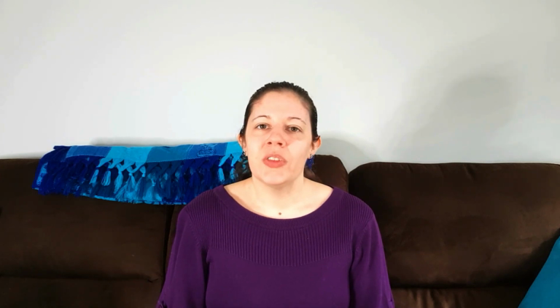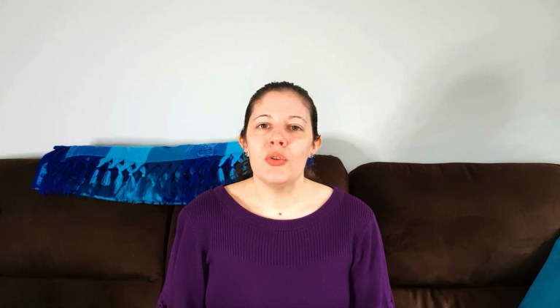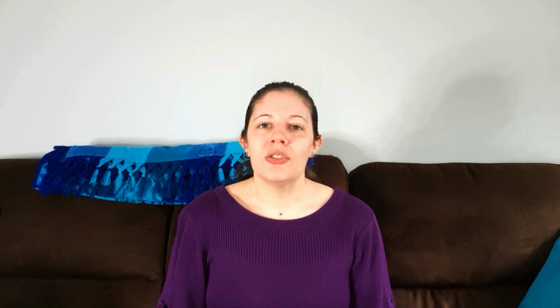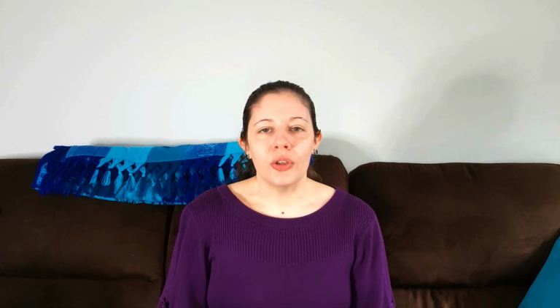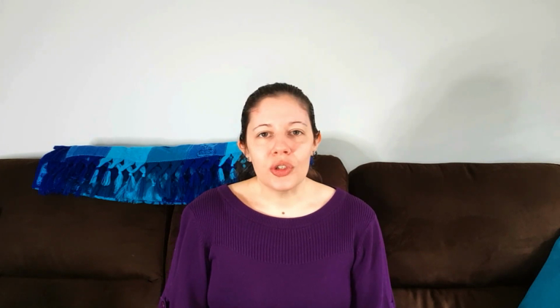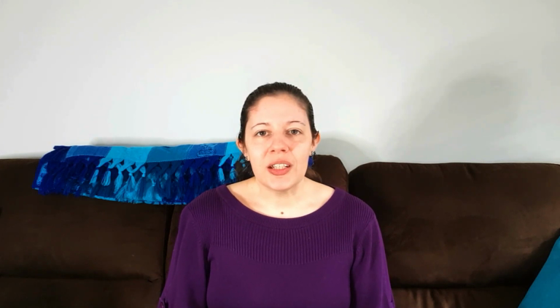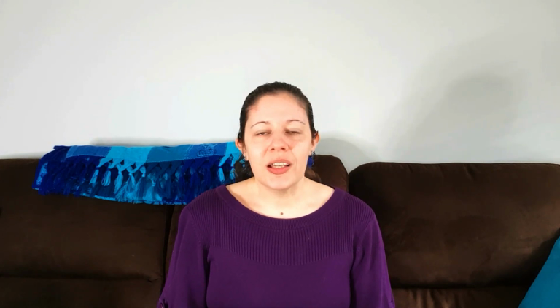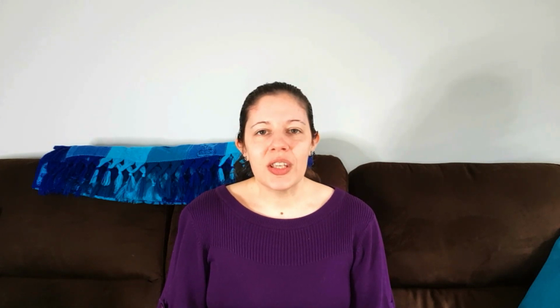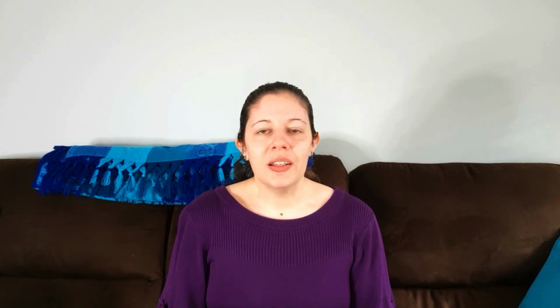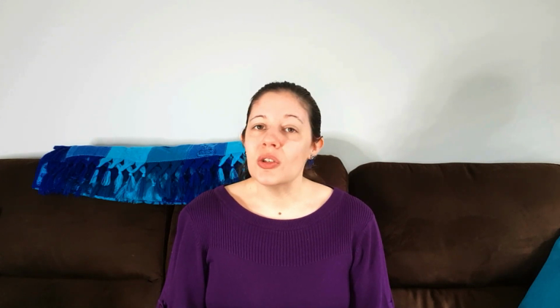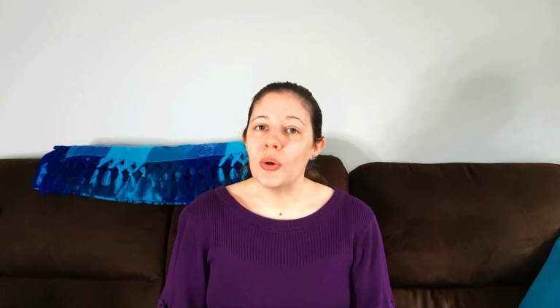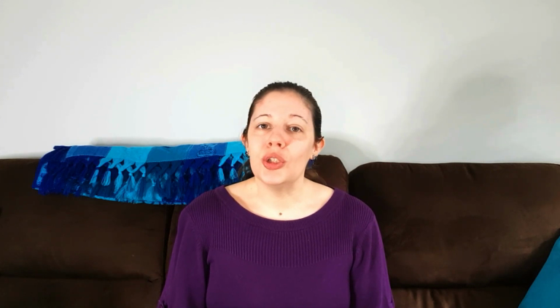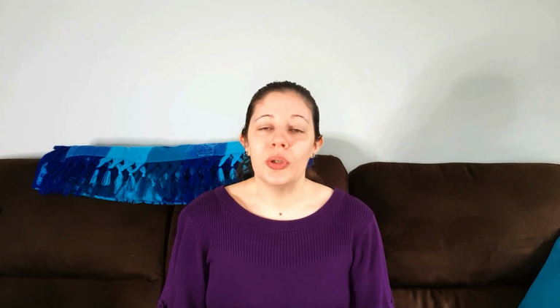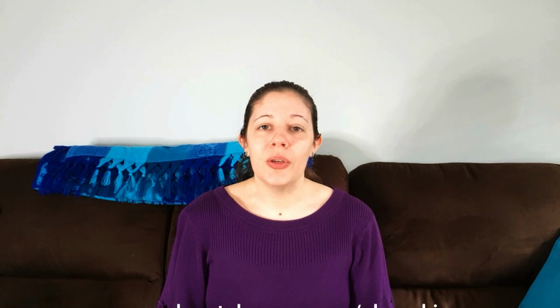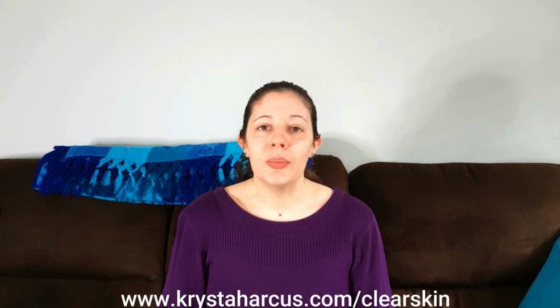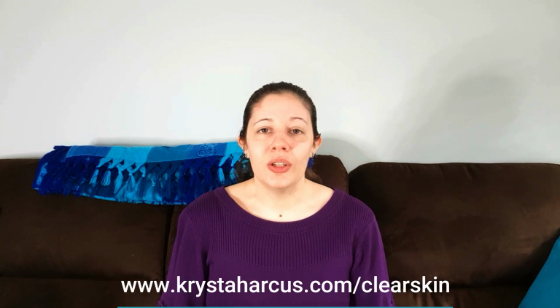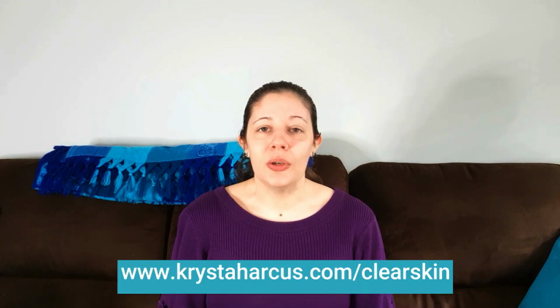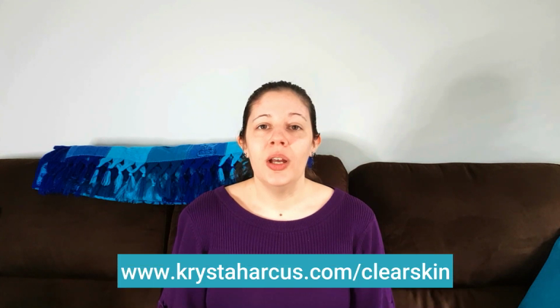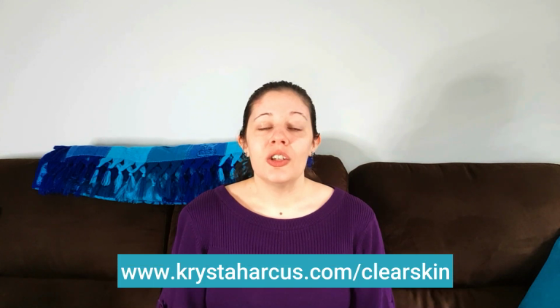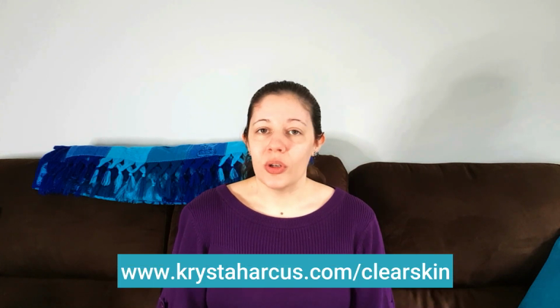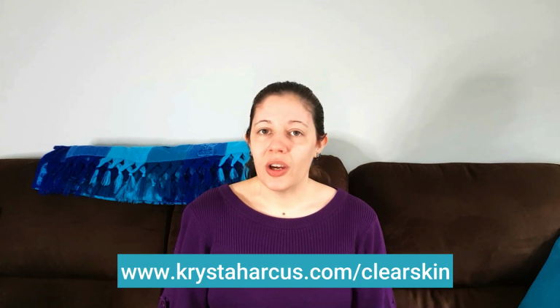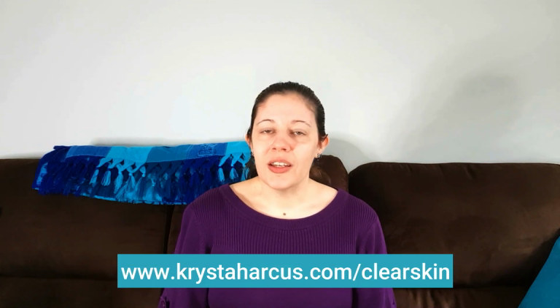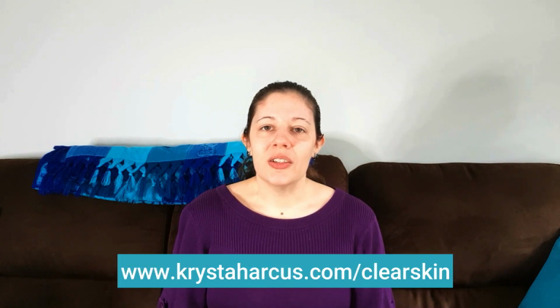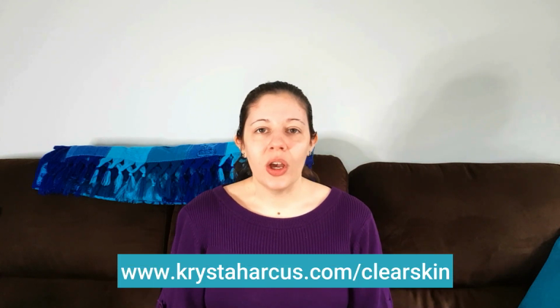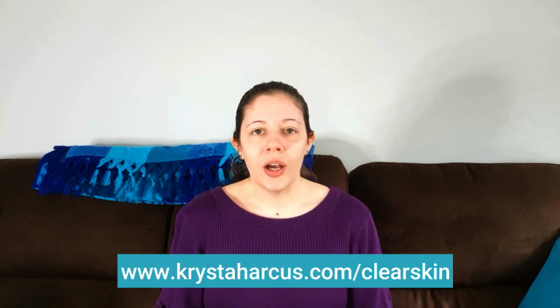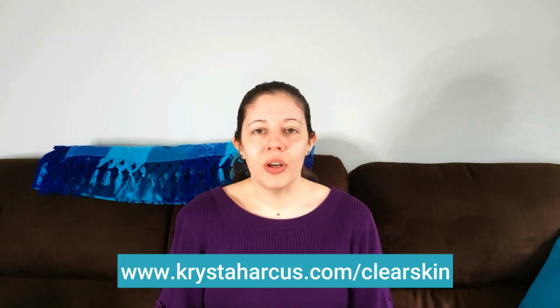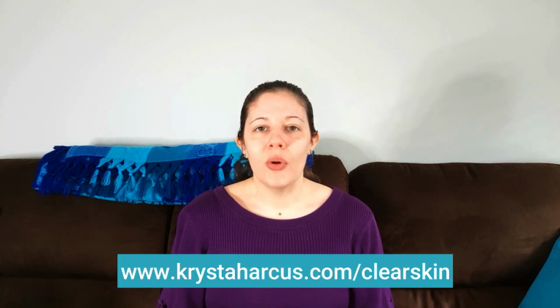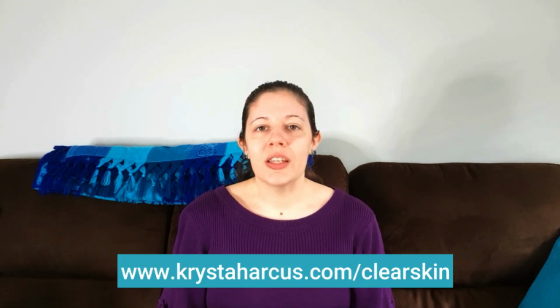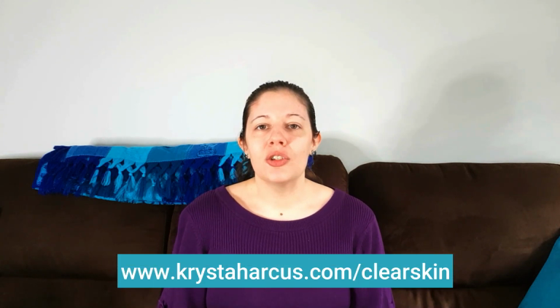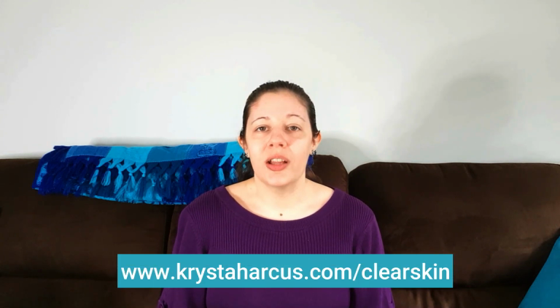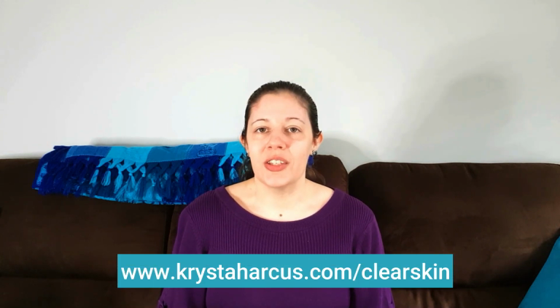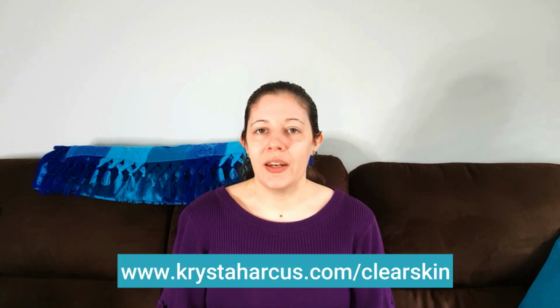If you want to start your journey to clear skin, just go to www.KristaHarkis.com forward slash clear skin.